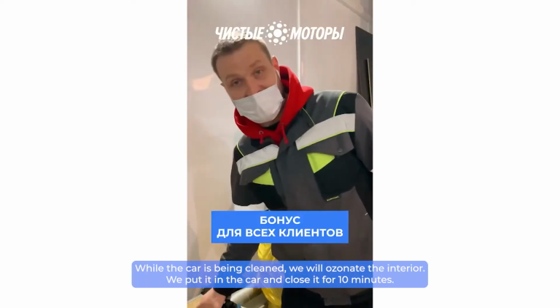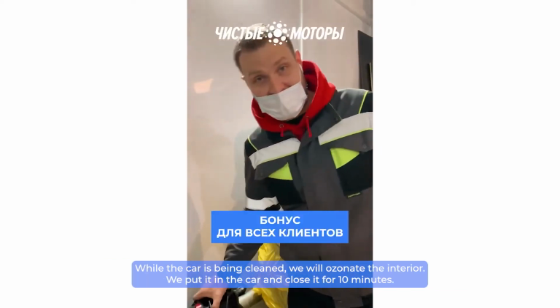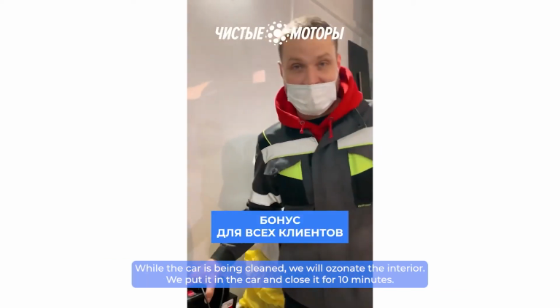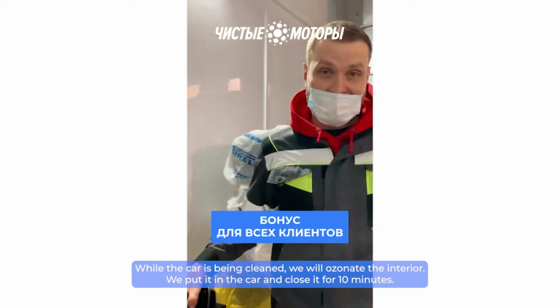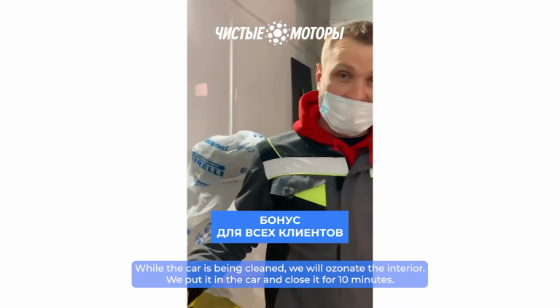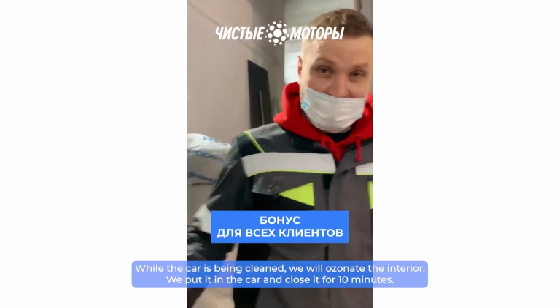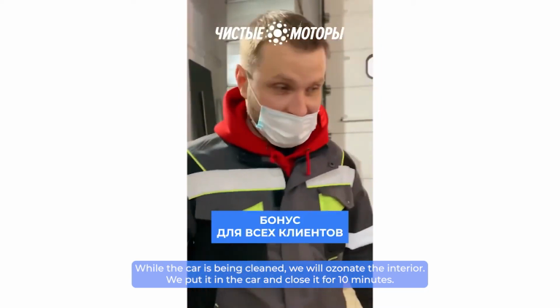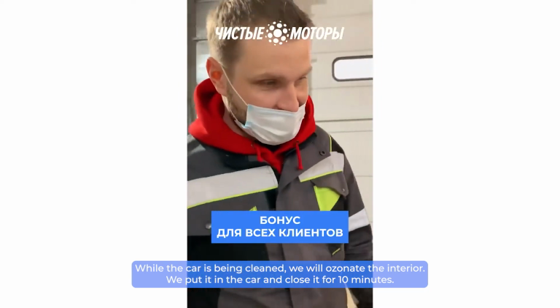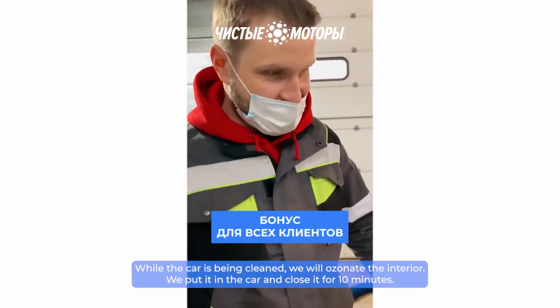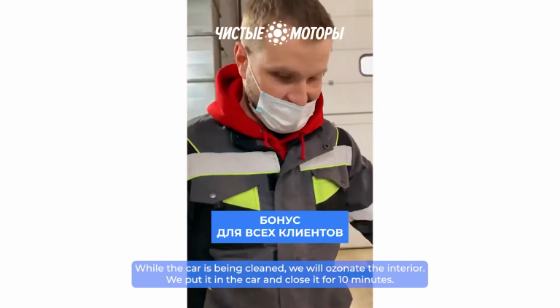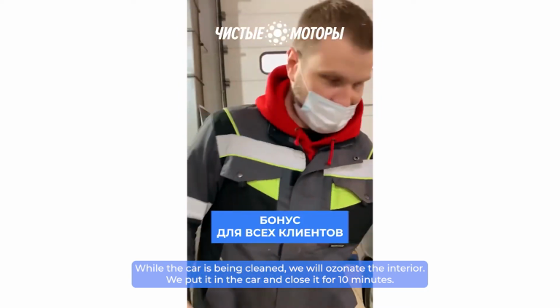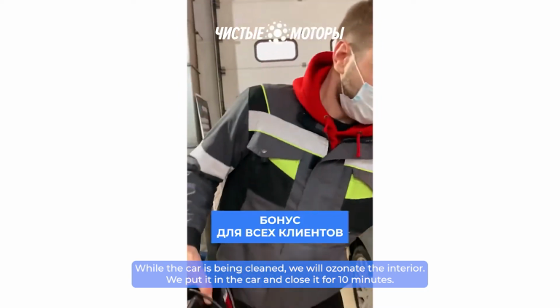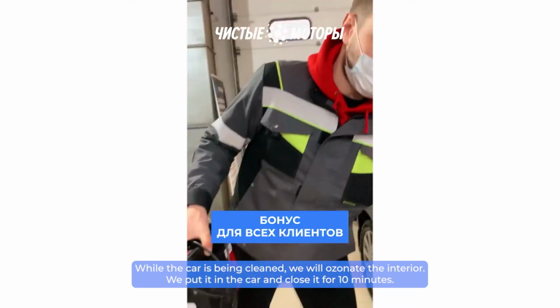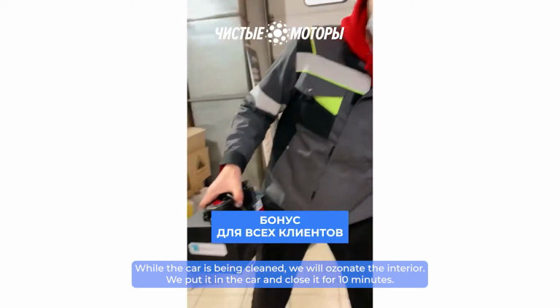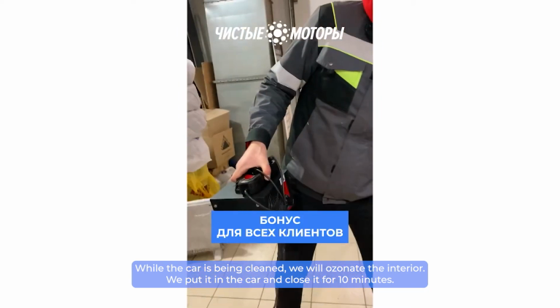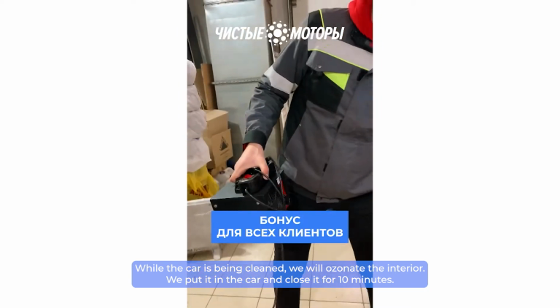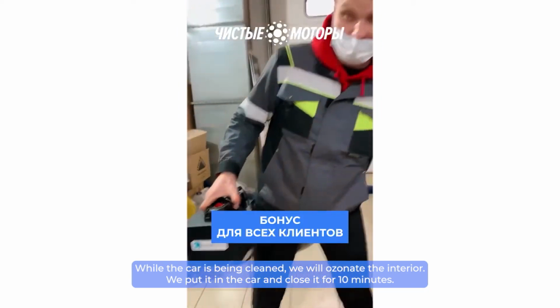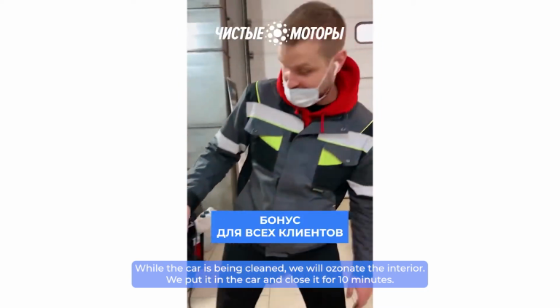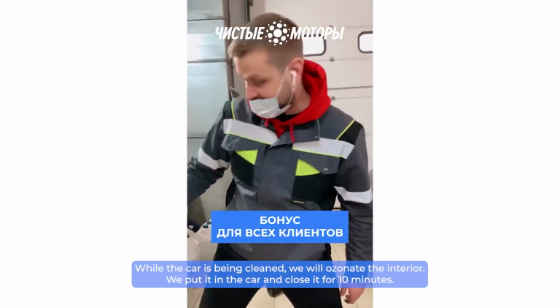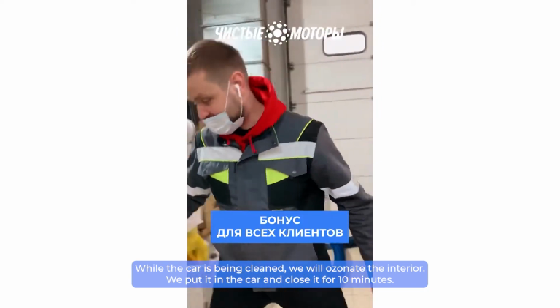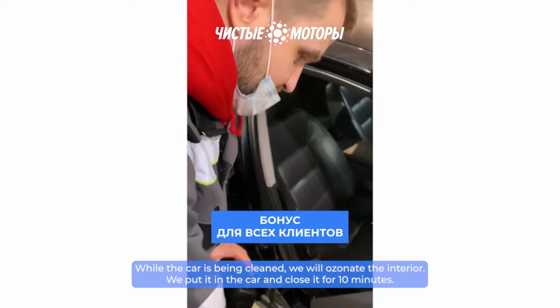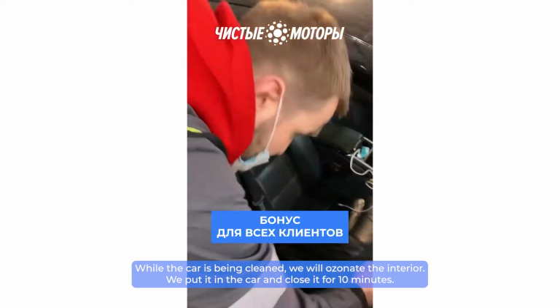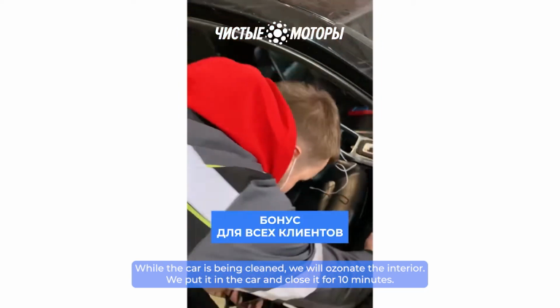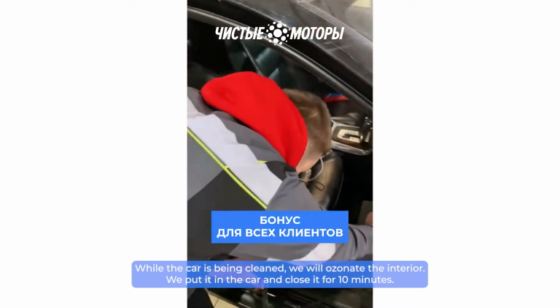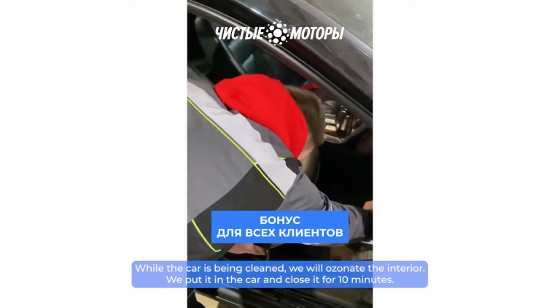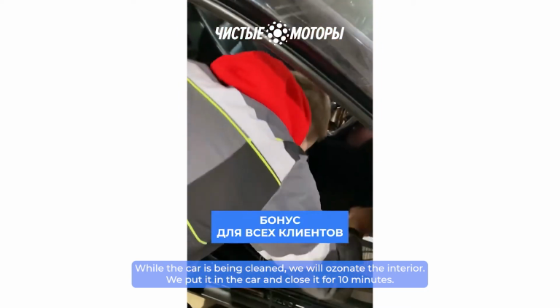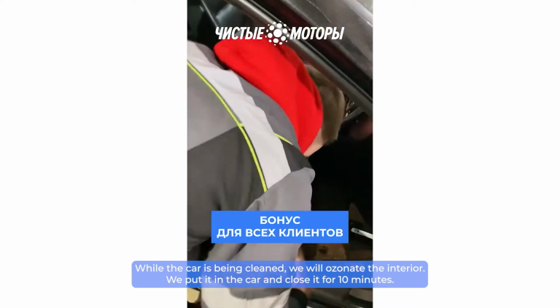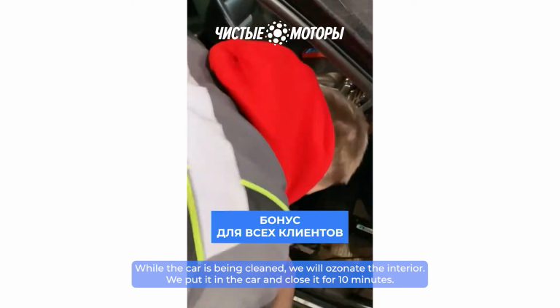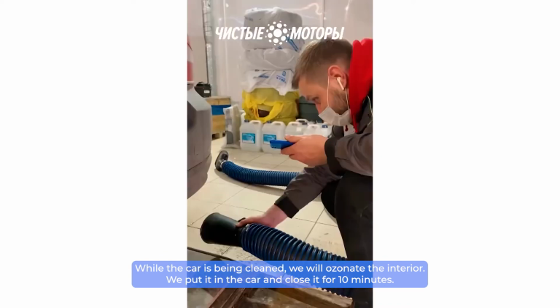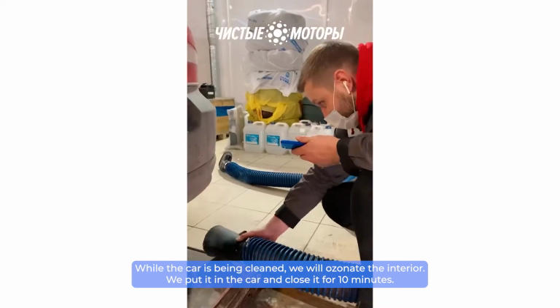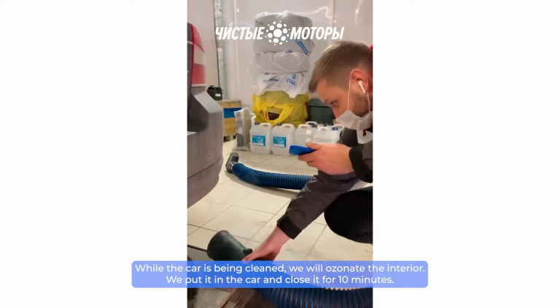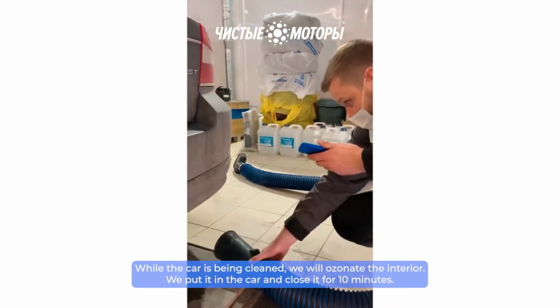While the car is being cleaned, we will ozonate the interior. We put the ozonator in the car and close it for 10 minutes.